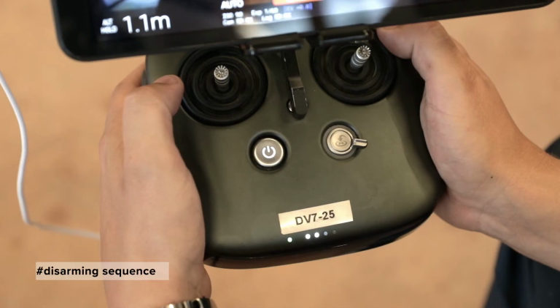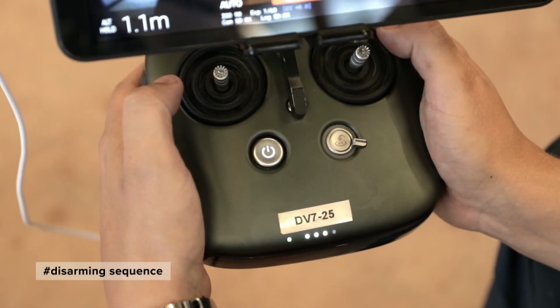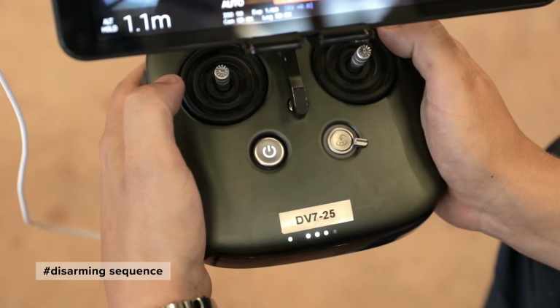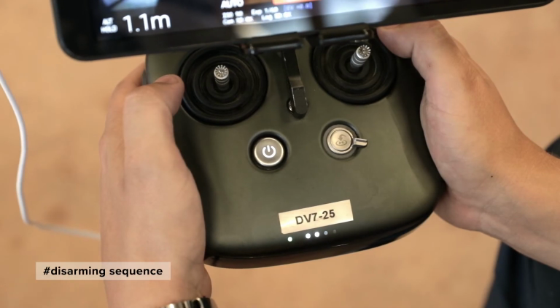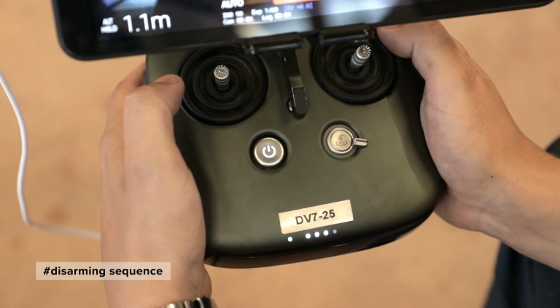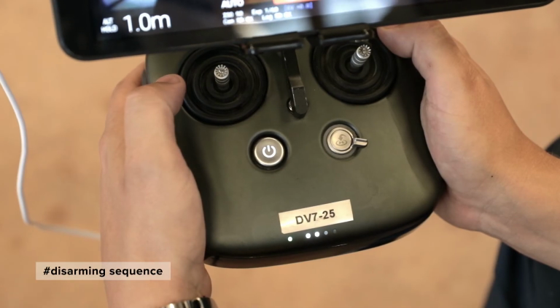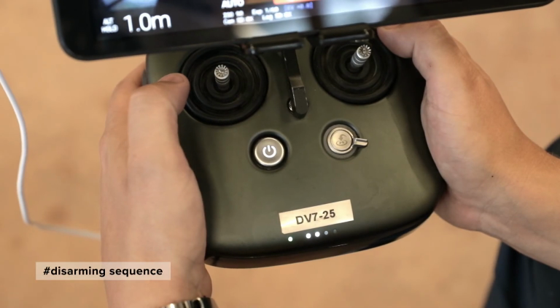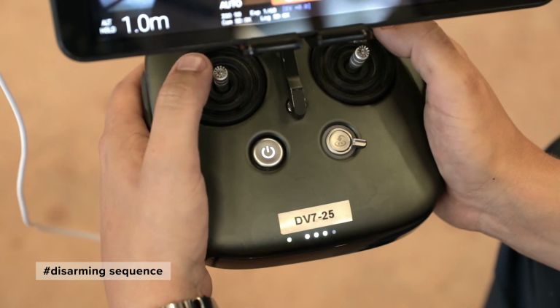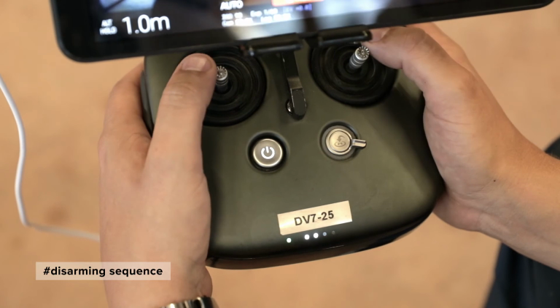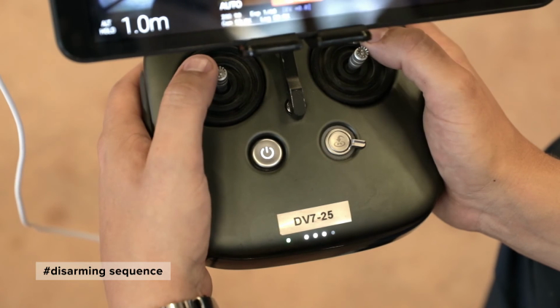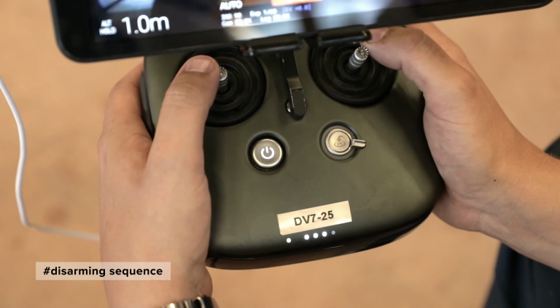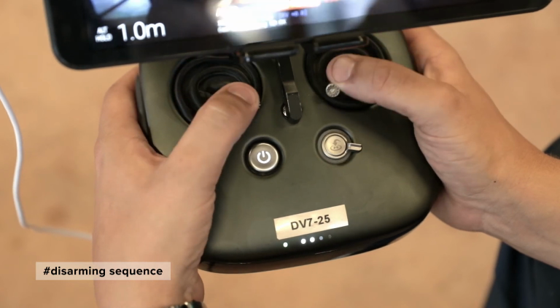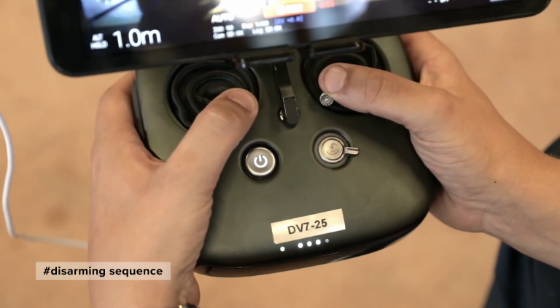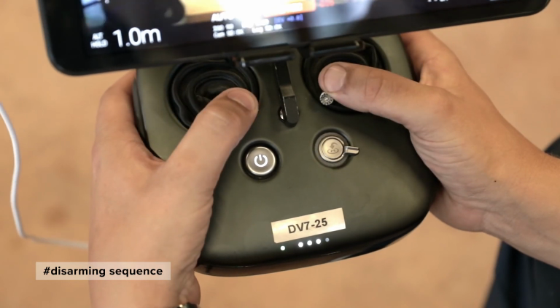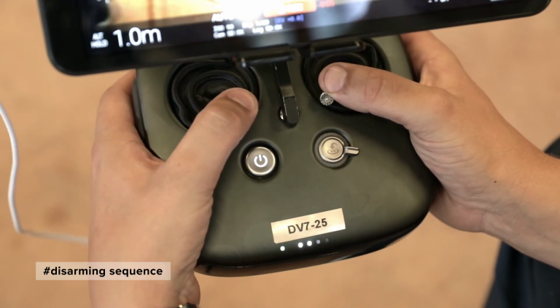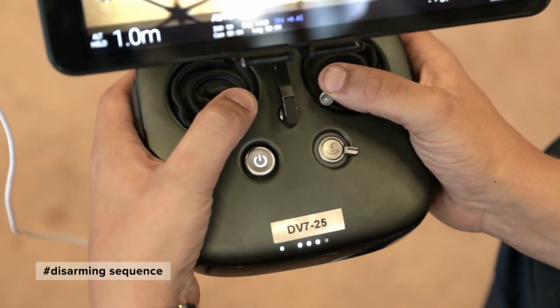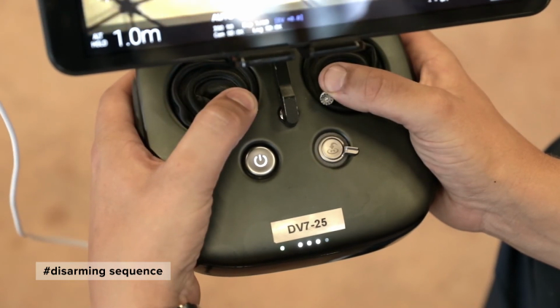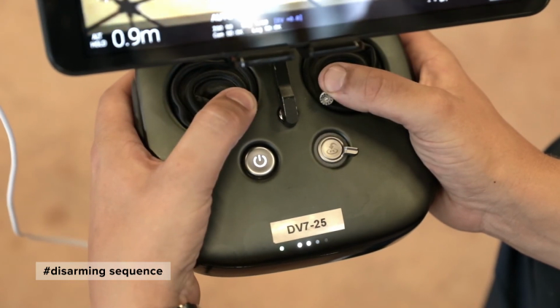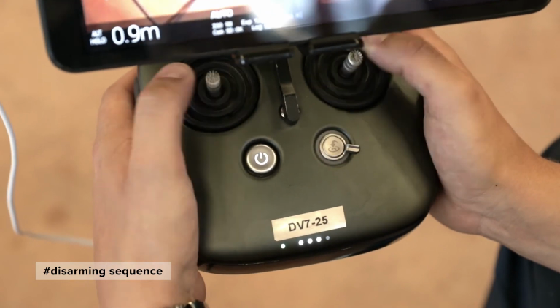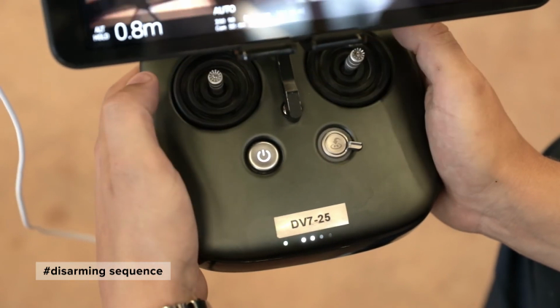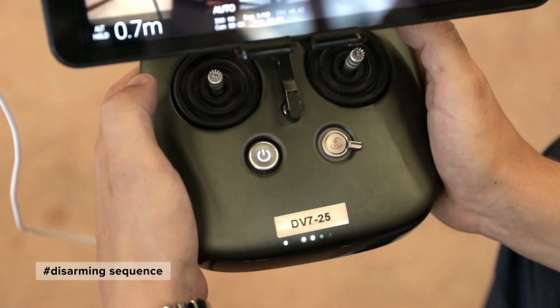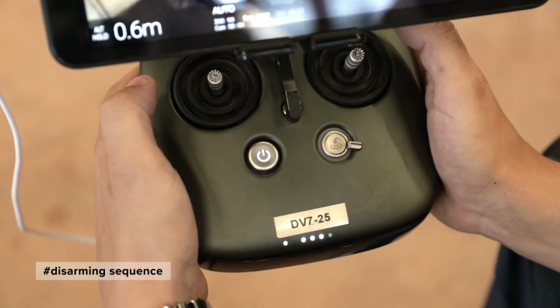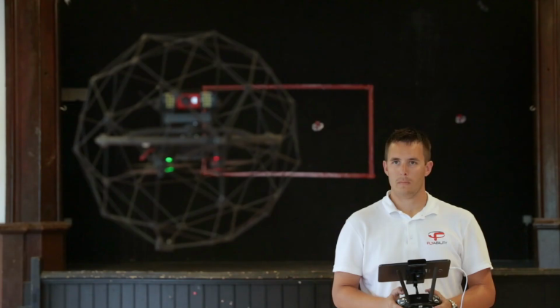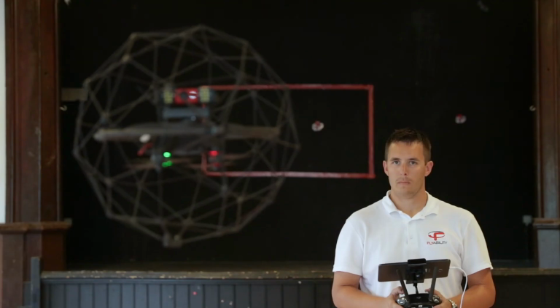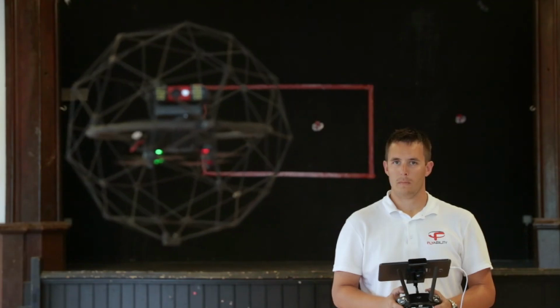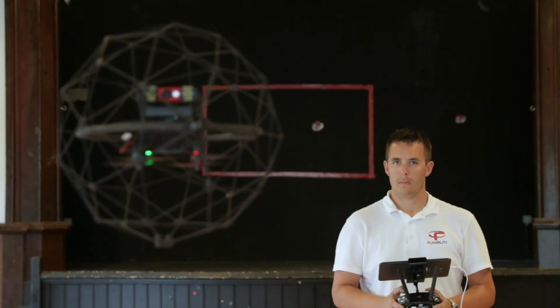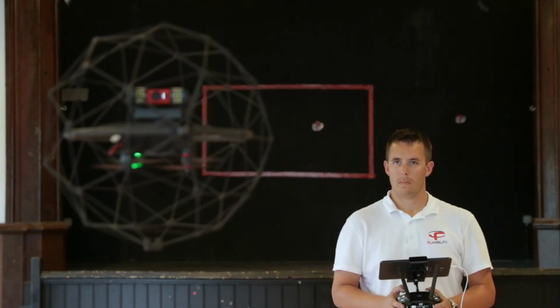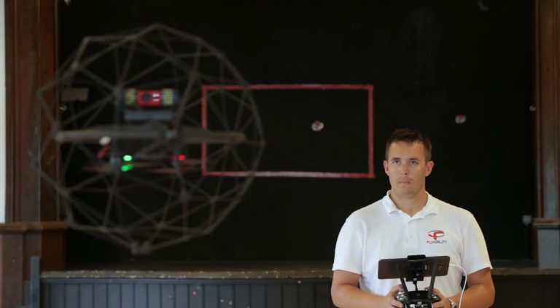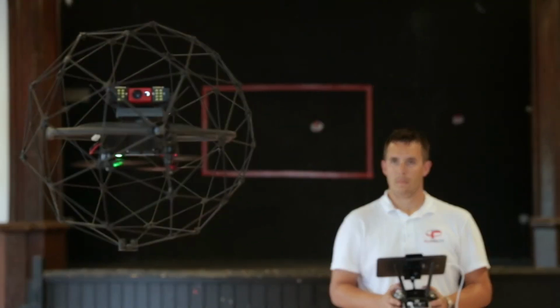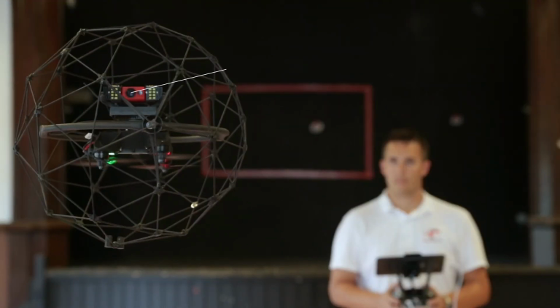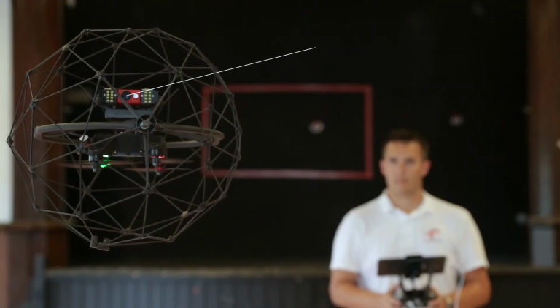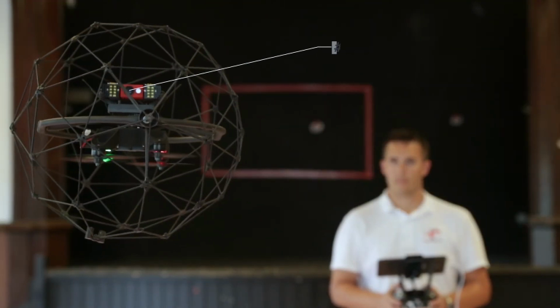To disarm the drone, move the two joysticks to the center and down. The camera is located on the front of the drone.